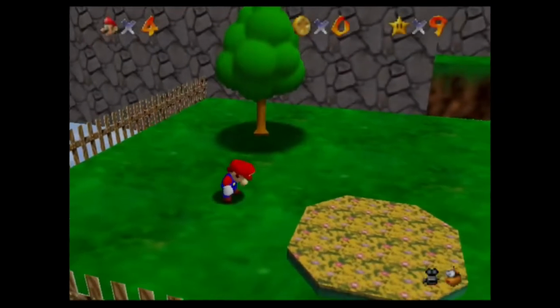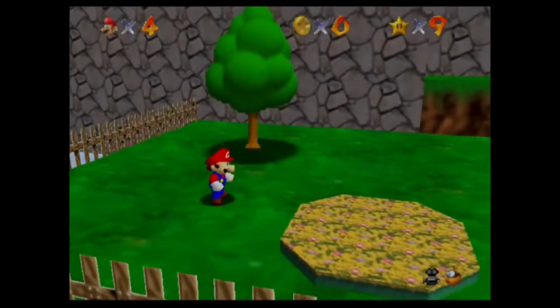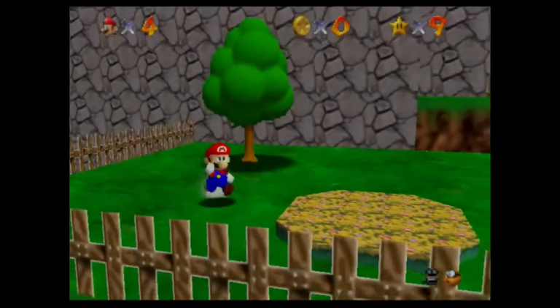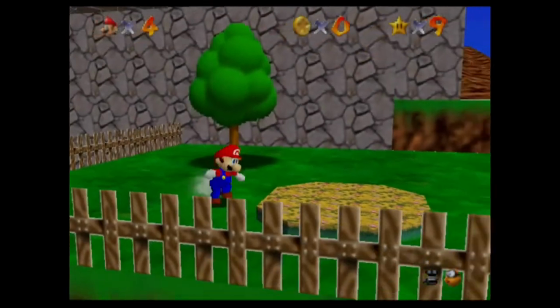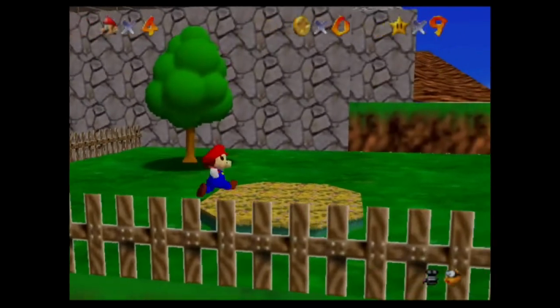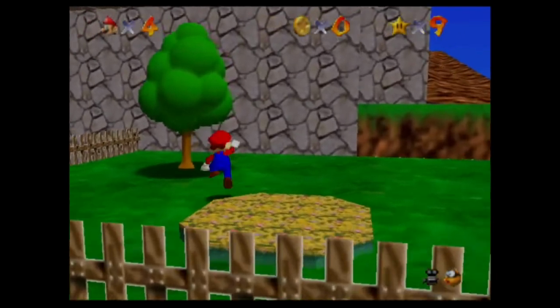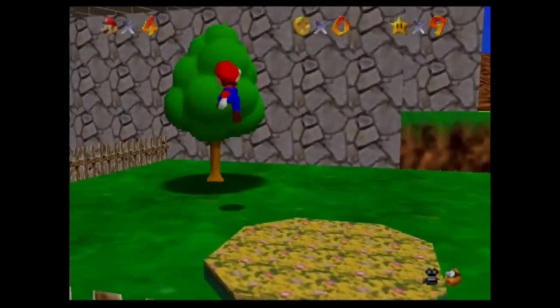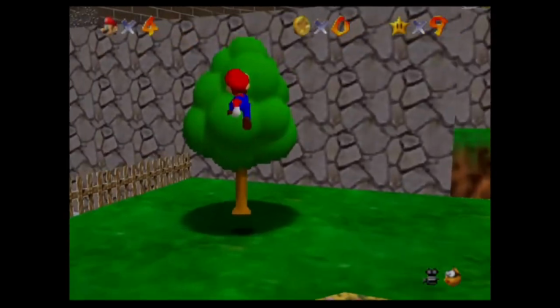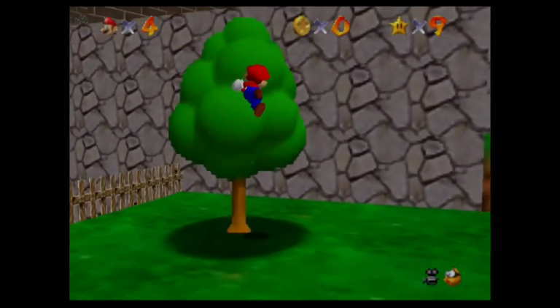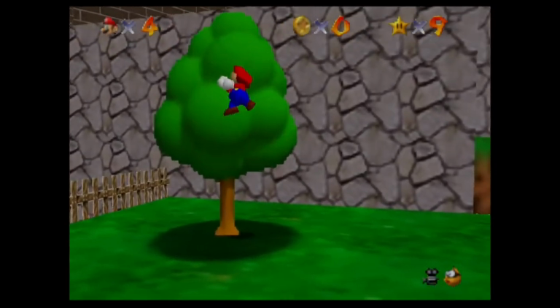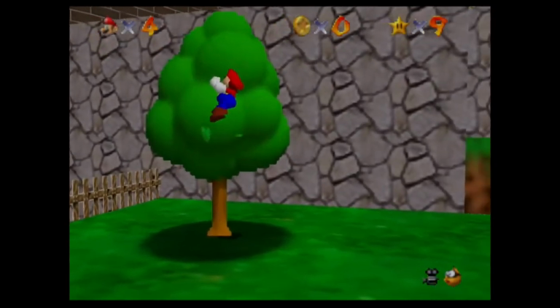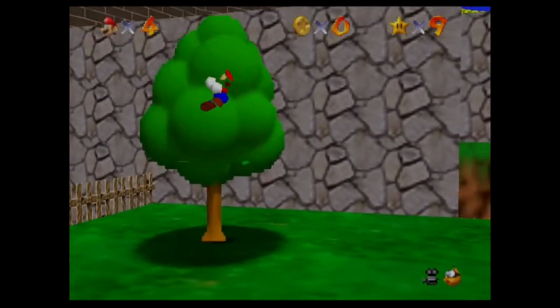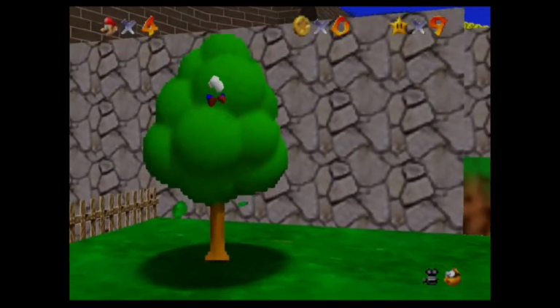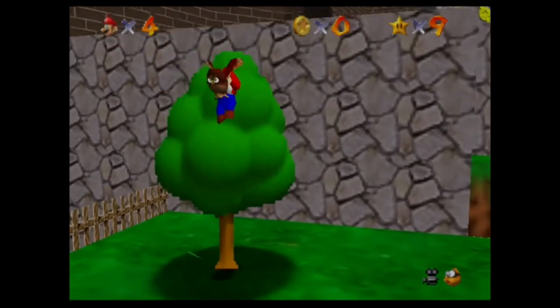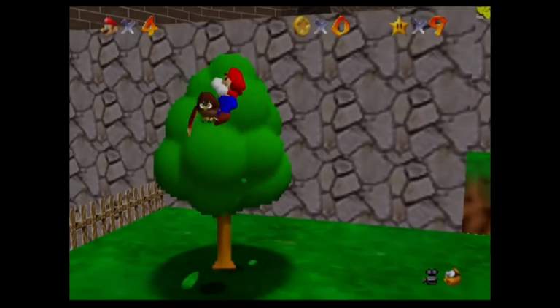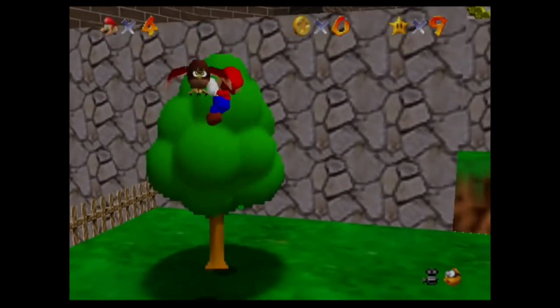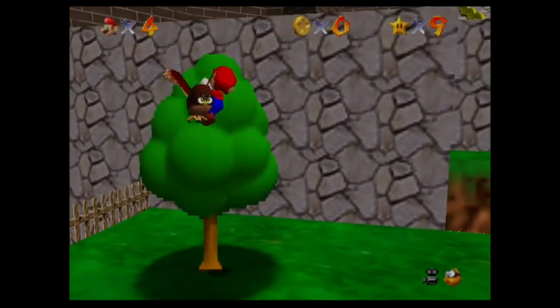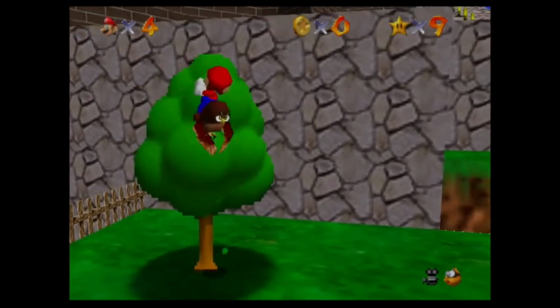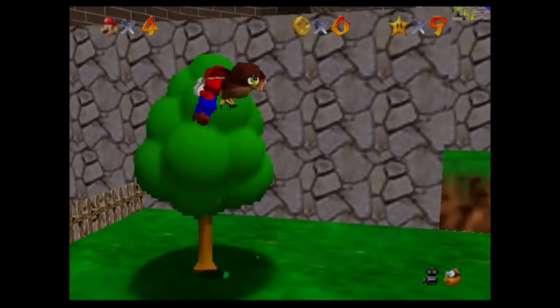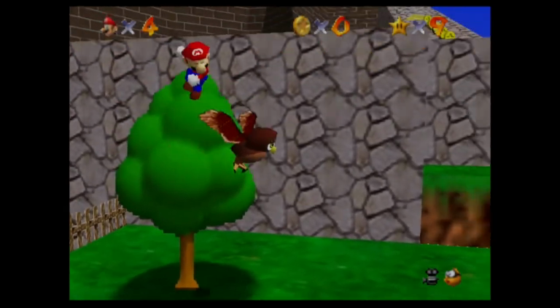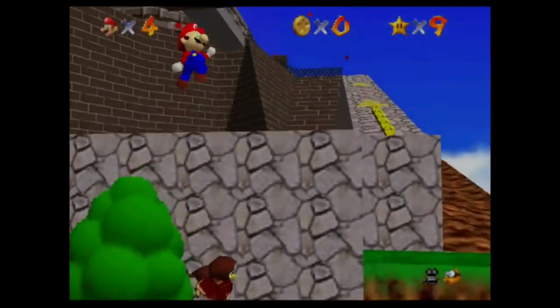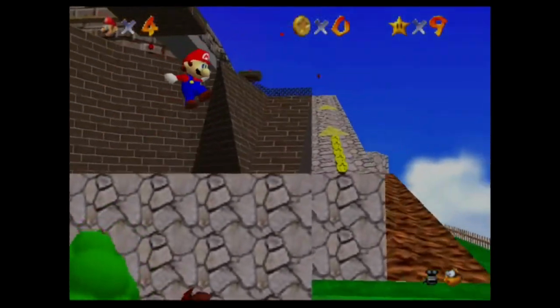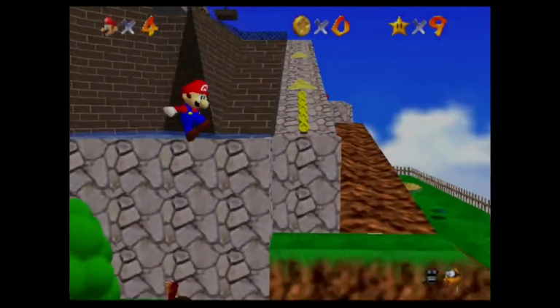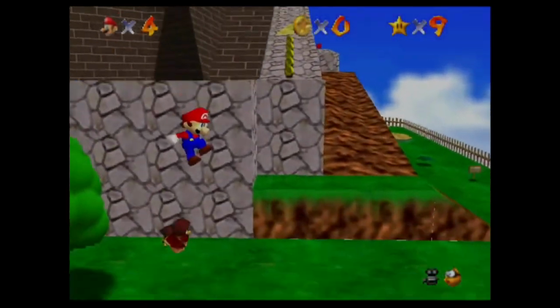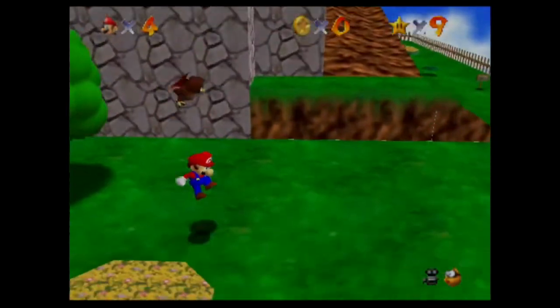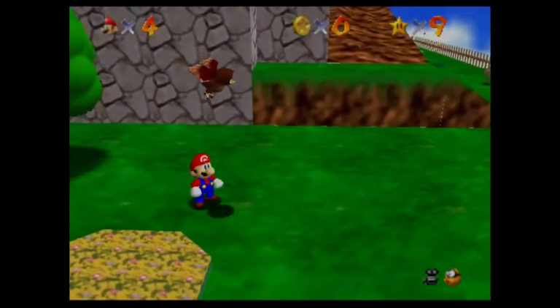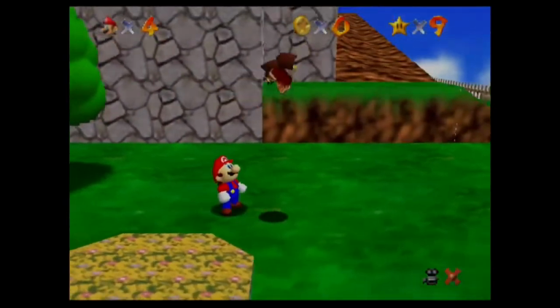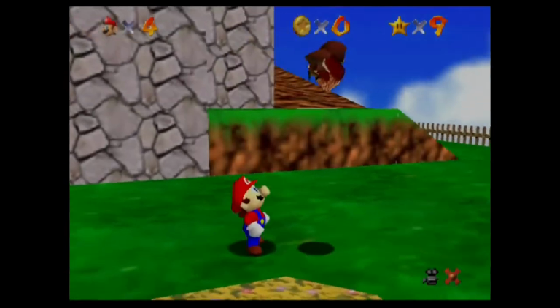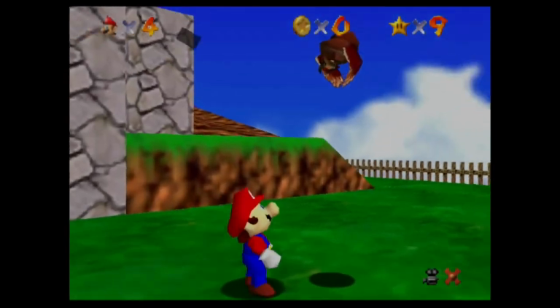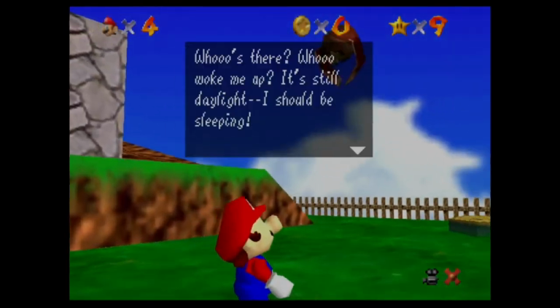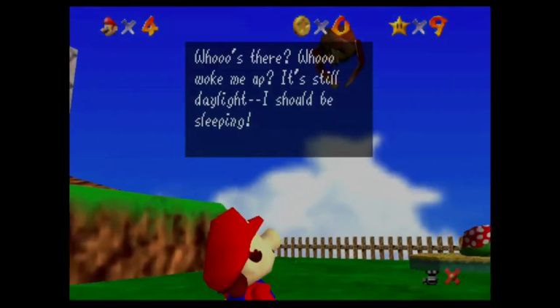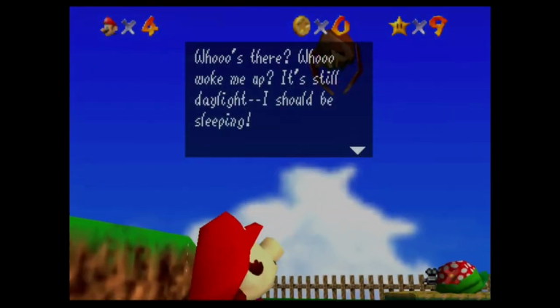It's the coolest thing I've ever done. Blast away the wall — we'll get to that in a little bit. But the main way you're supposed to do this is if you go into this tree, and this owl pops out.